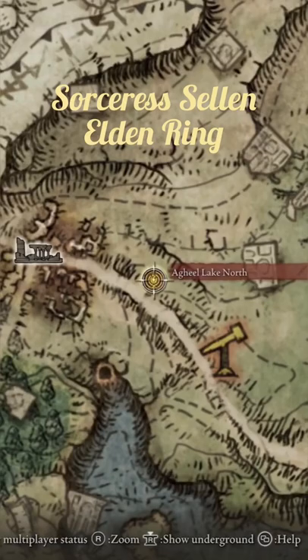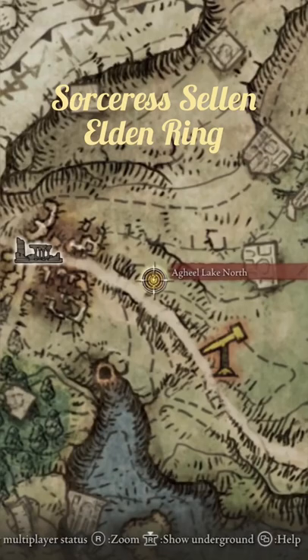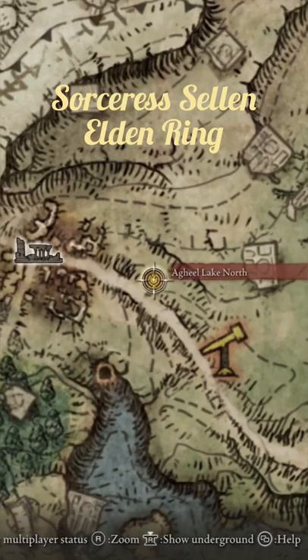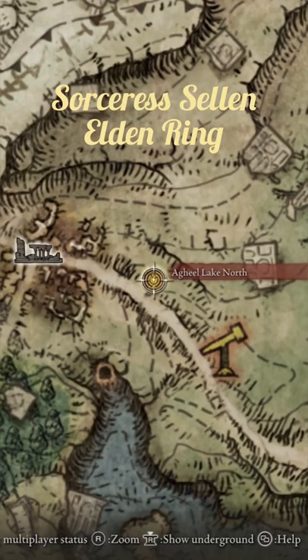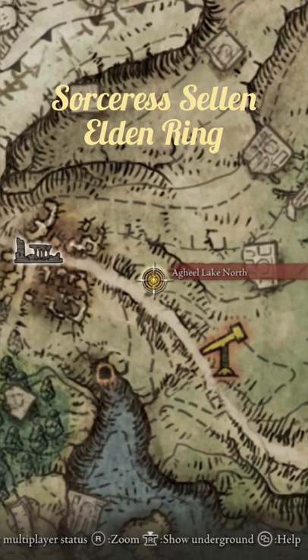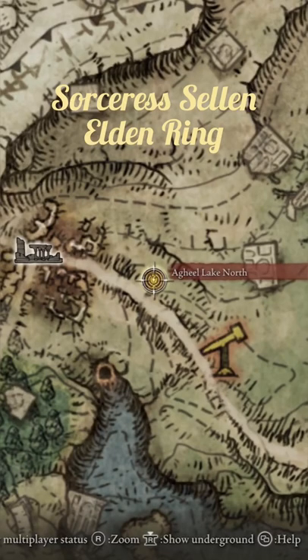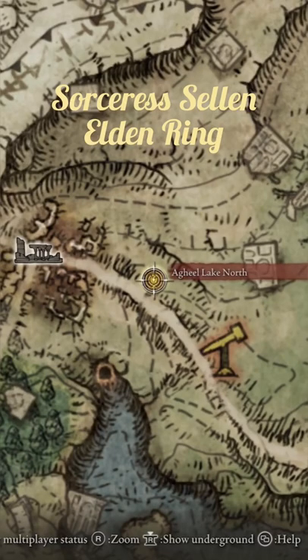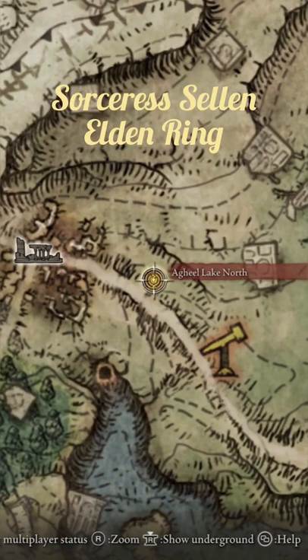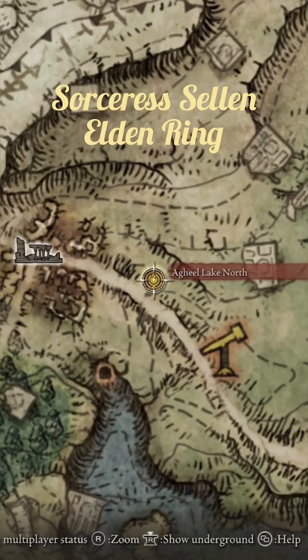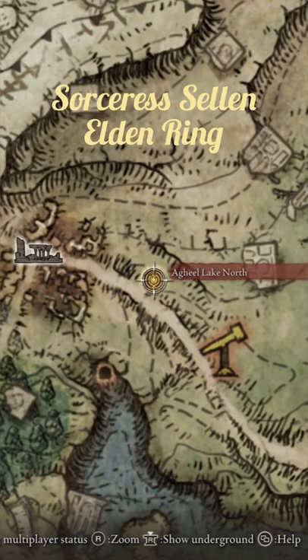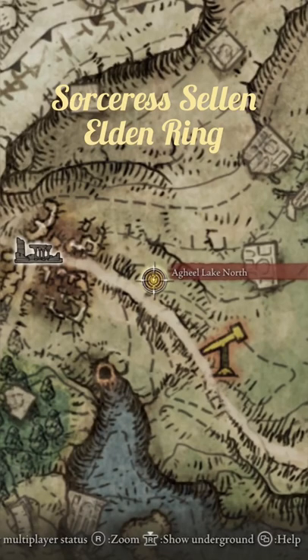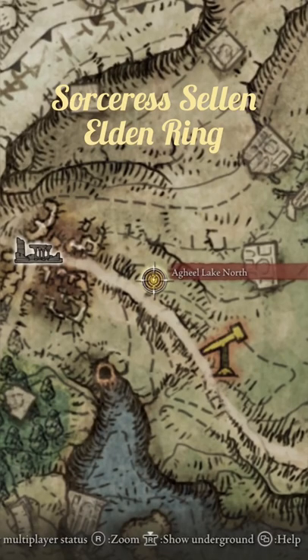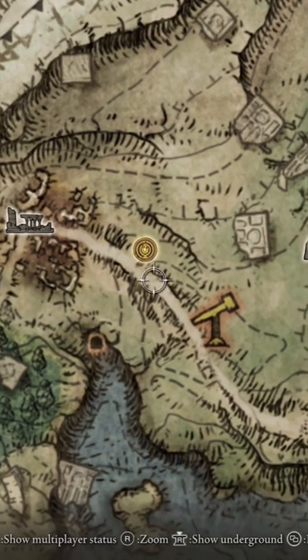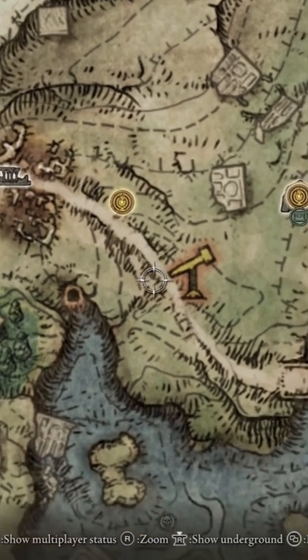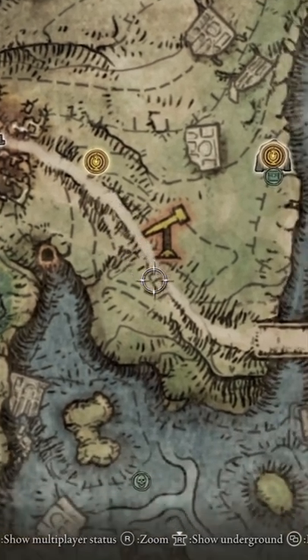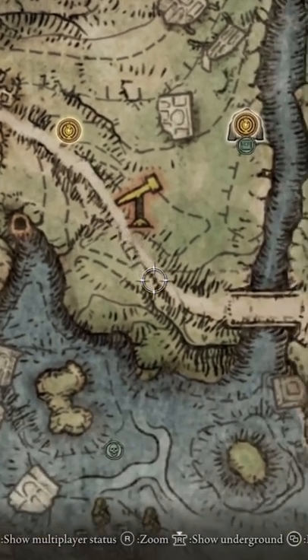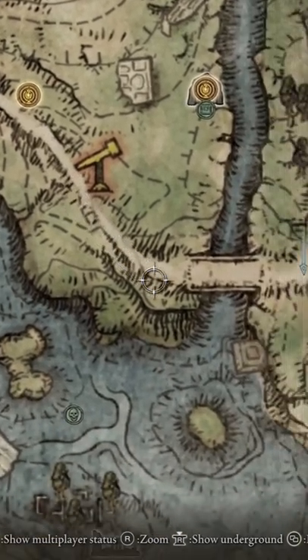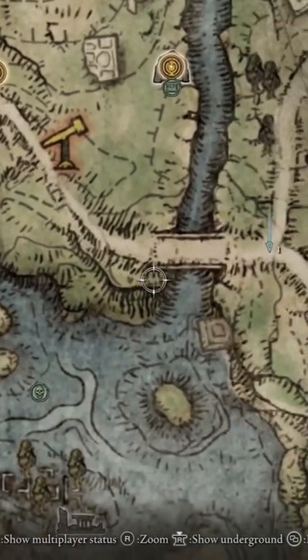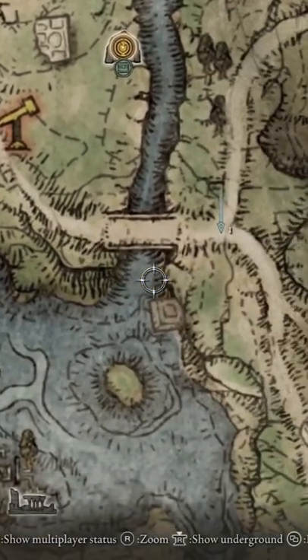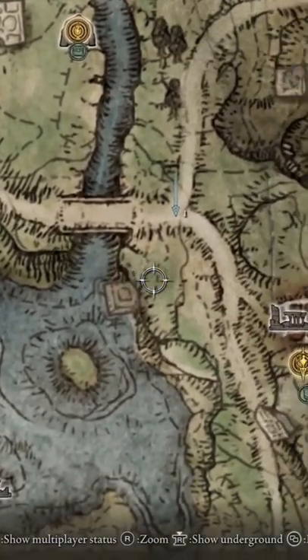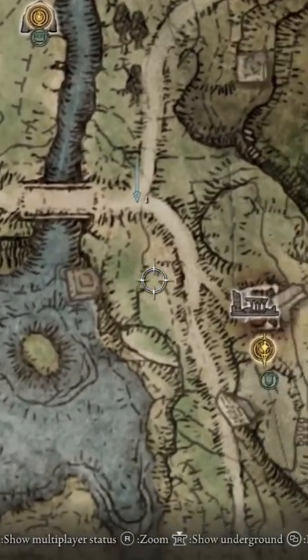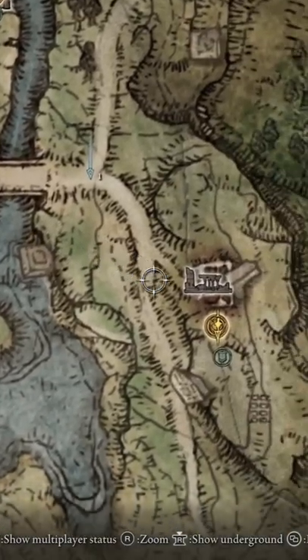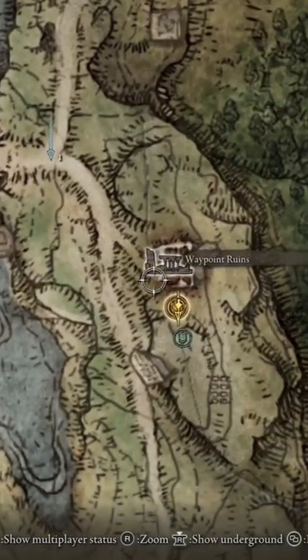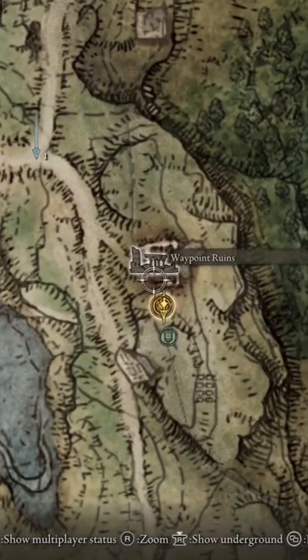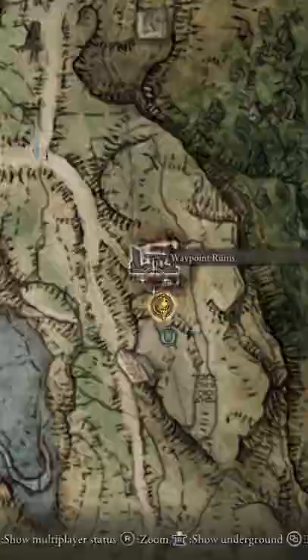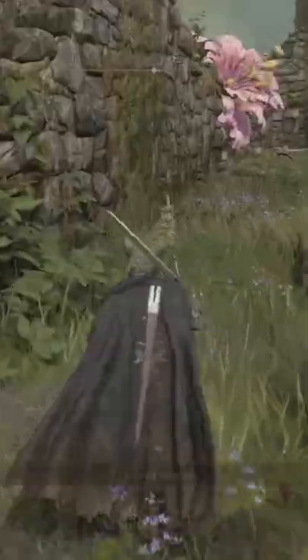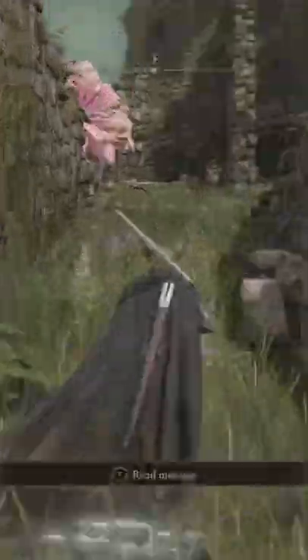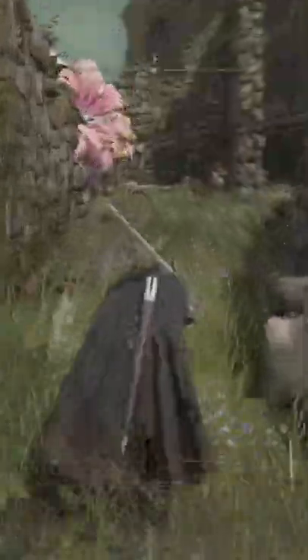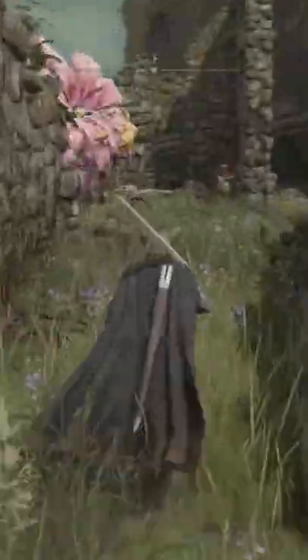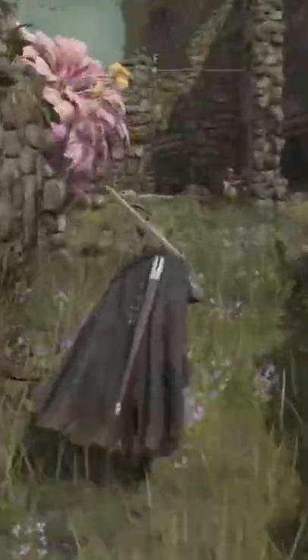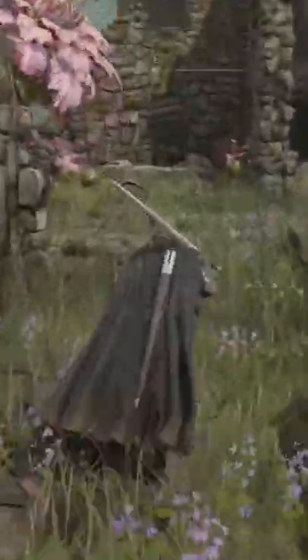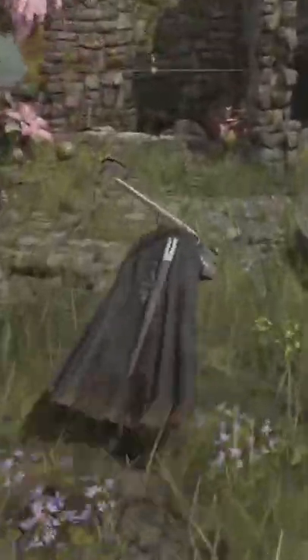Here's how to find Sorceress Selene in Elden Ring. Go from Agkiel Lake North, go east over the bridge you see here, and you'll see the waypoint runes on the hill.